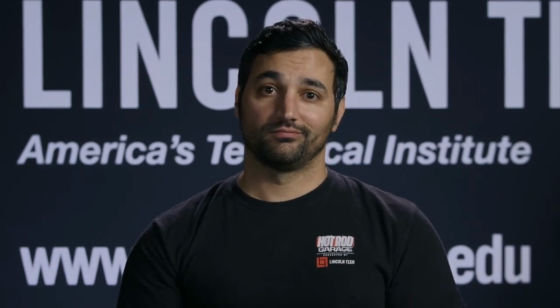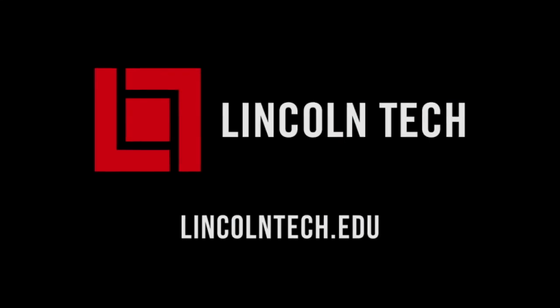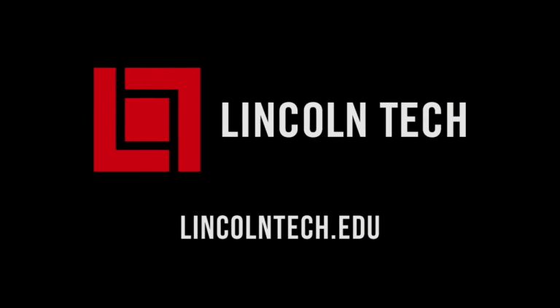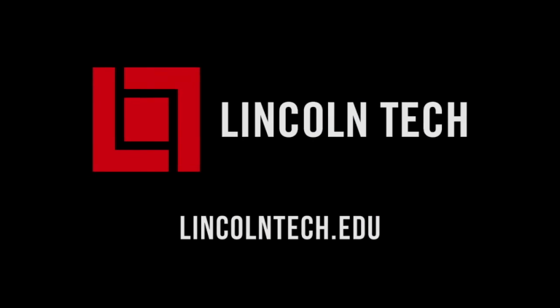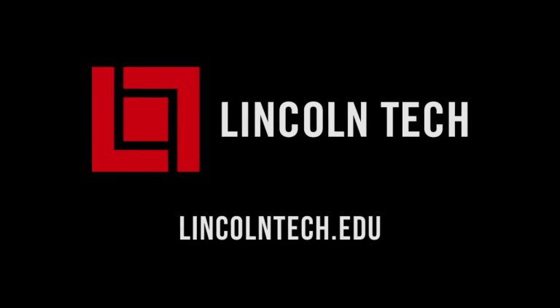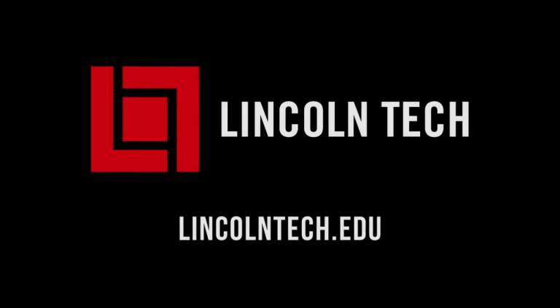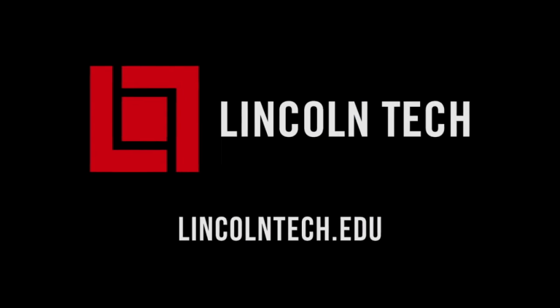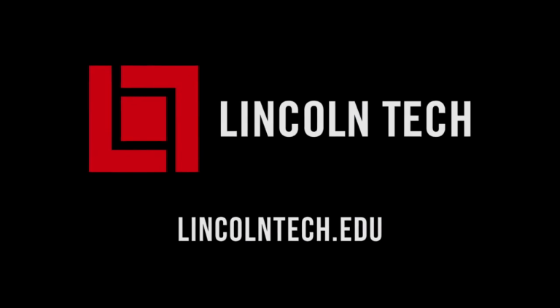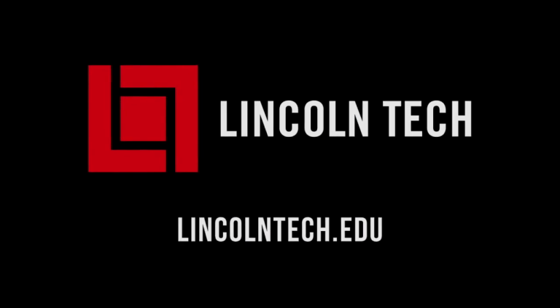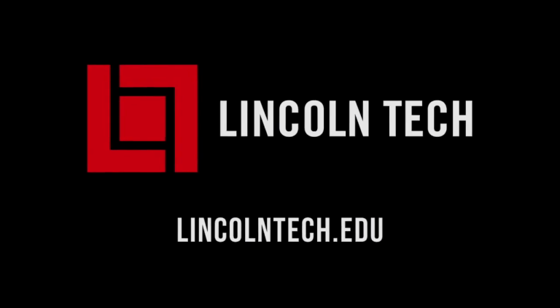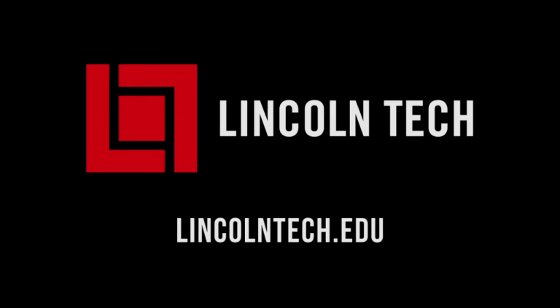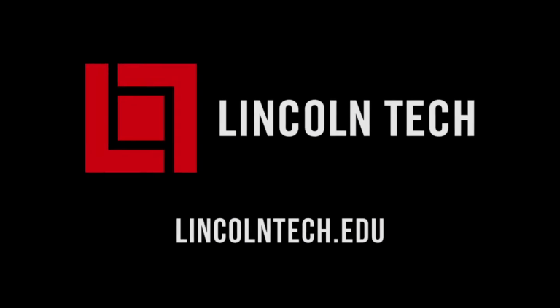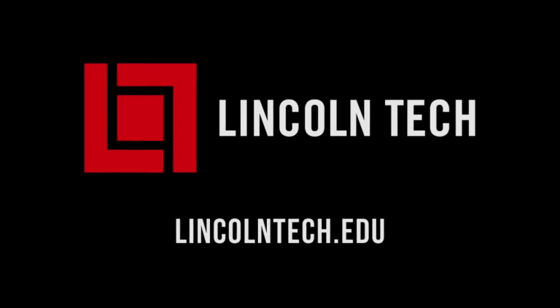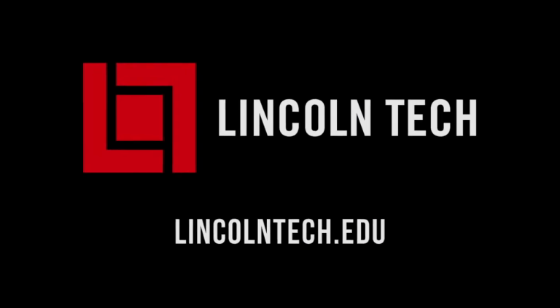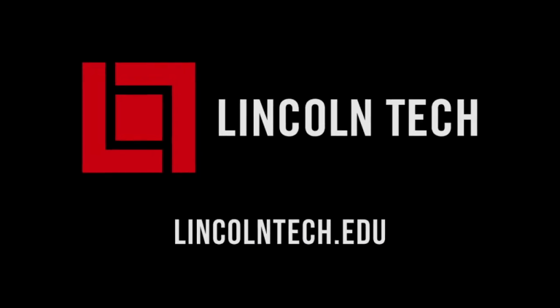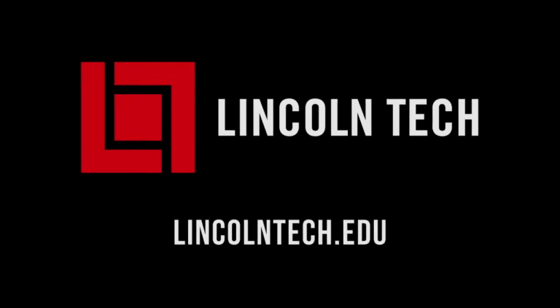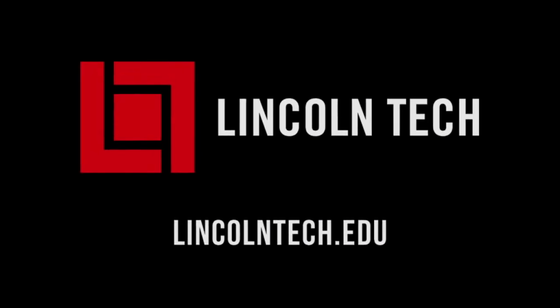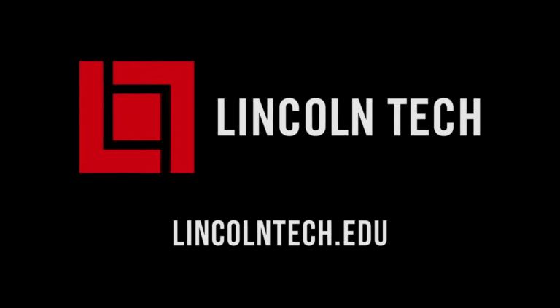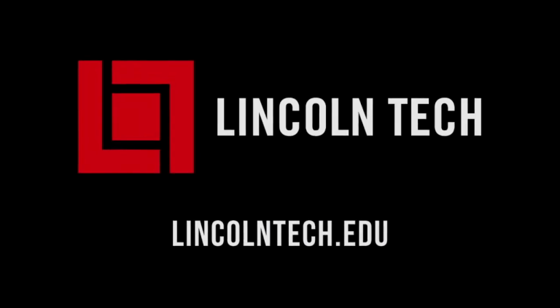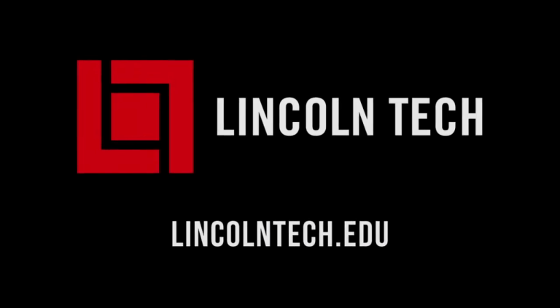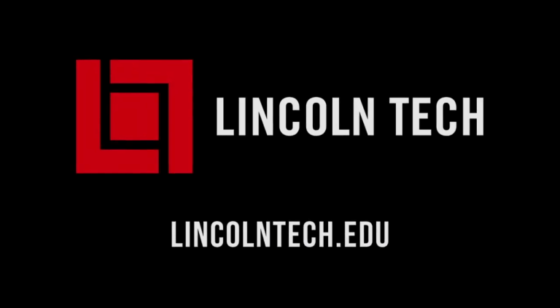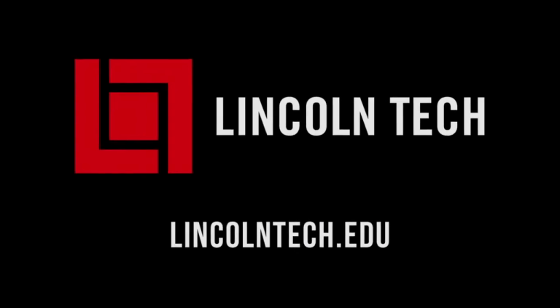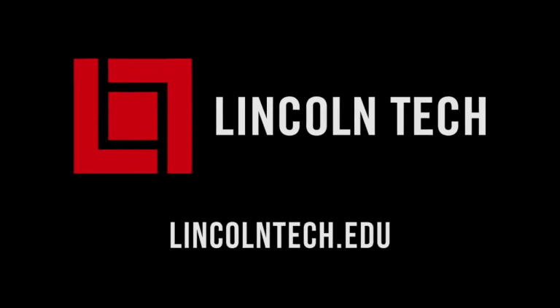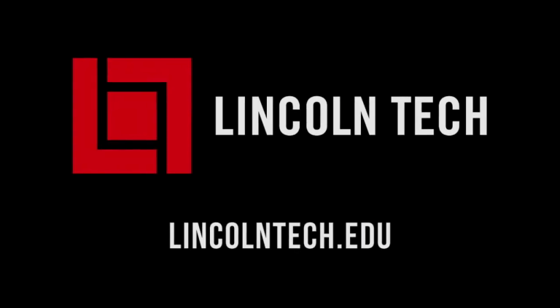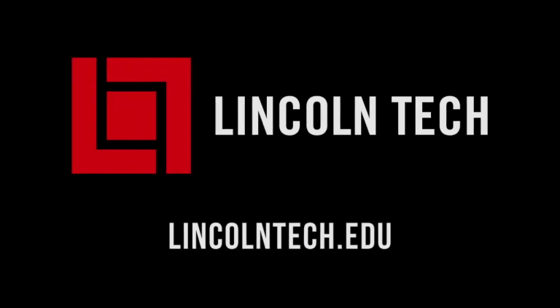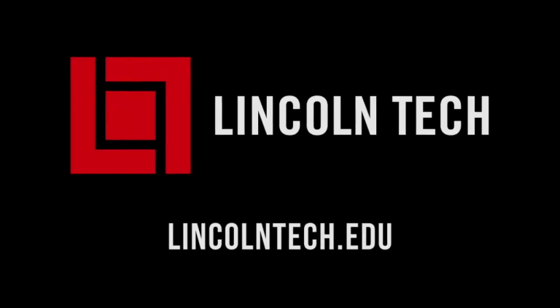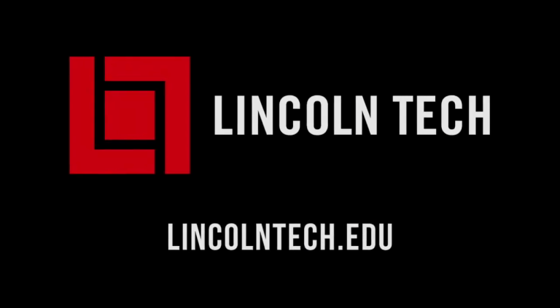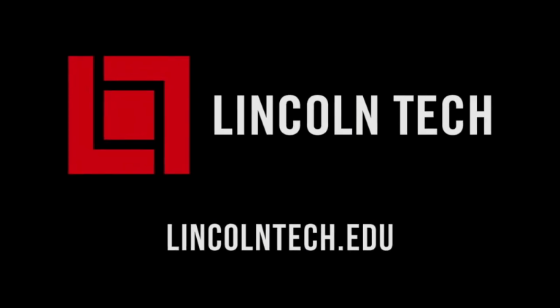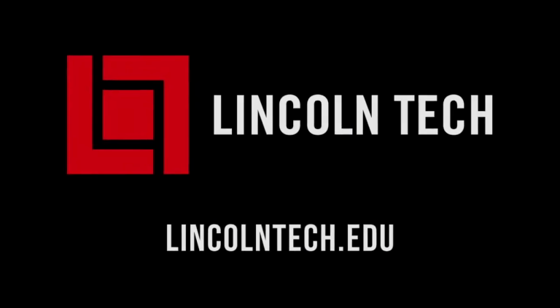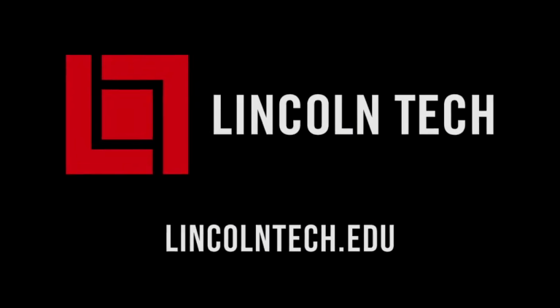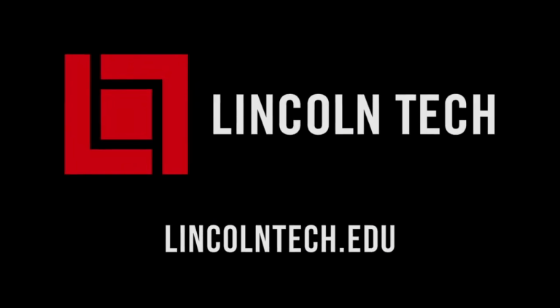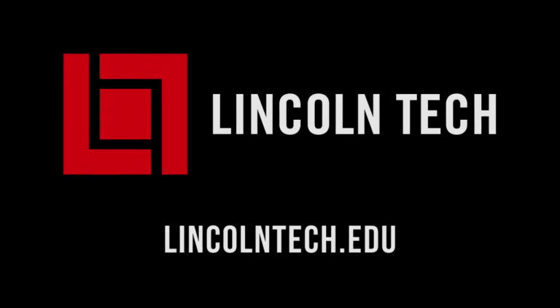Lincoln Tech can teach you how to have a career working with cars. See LincolnTech.edu.